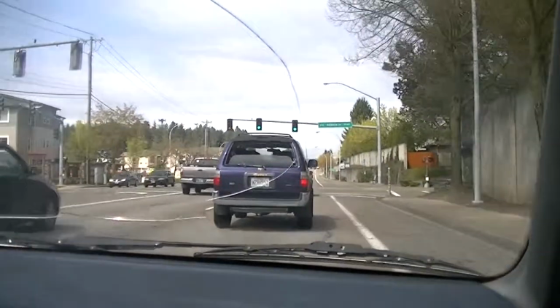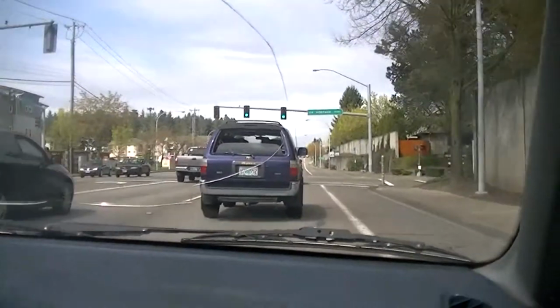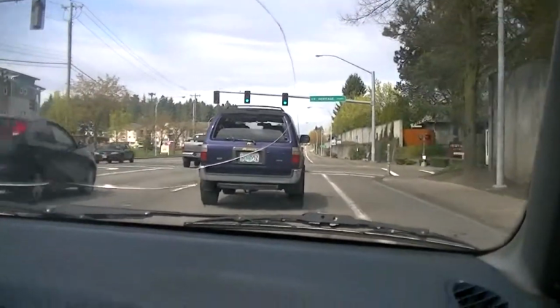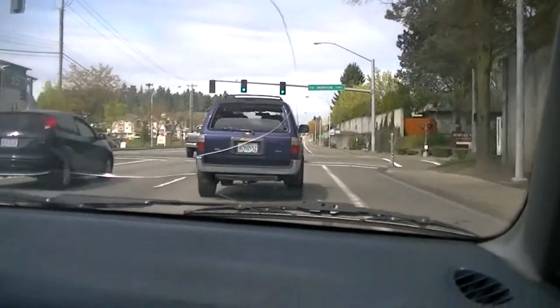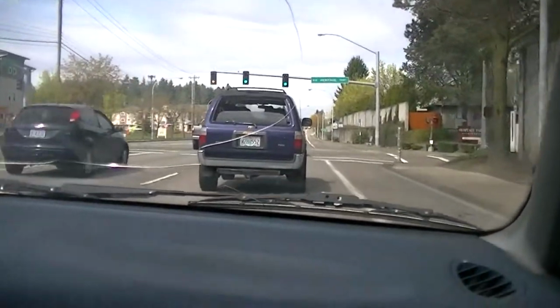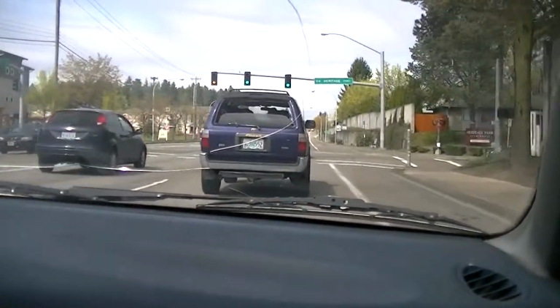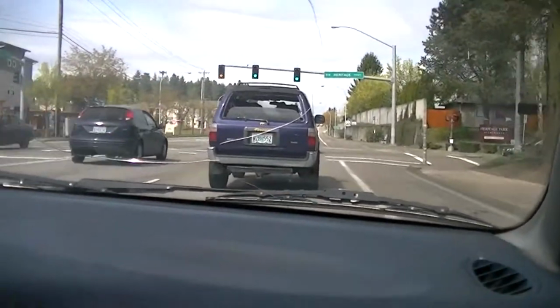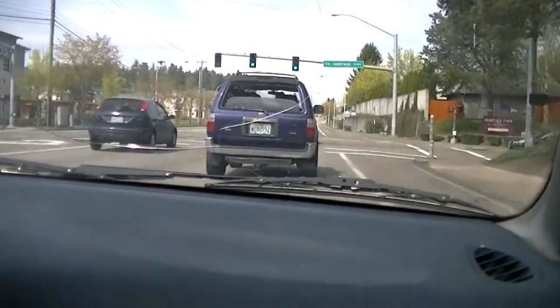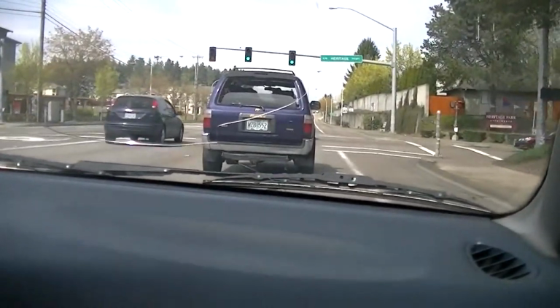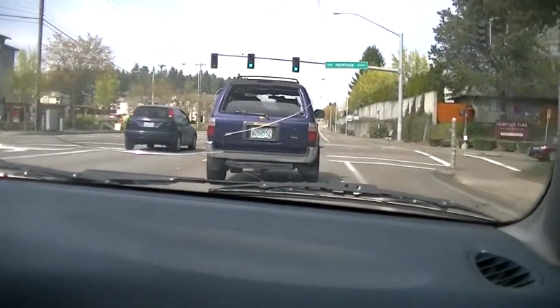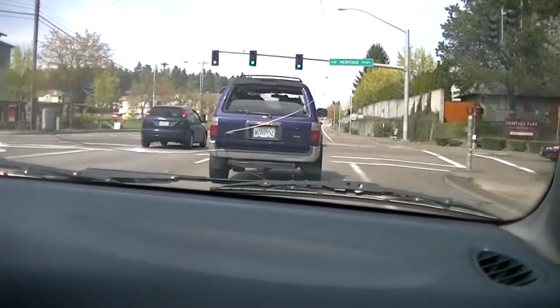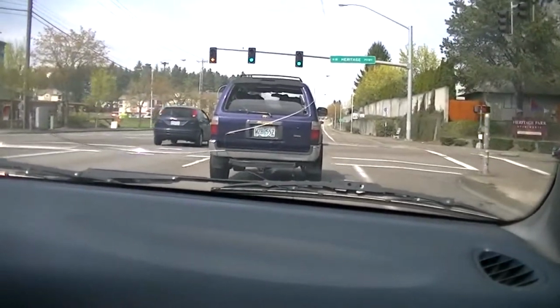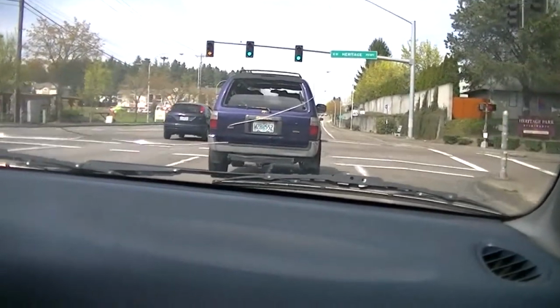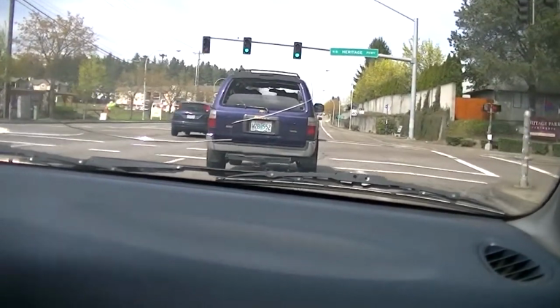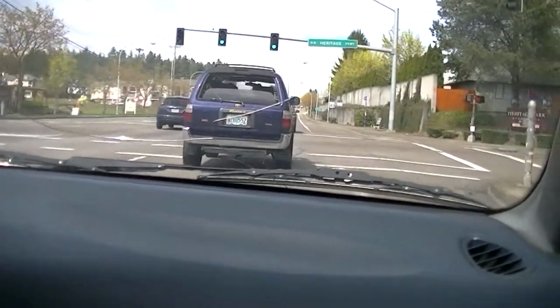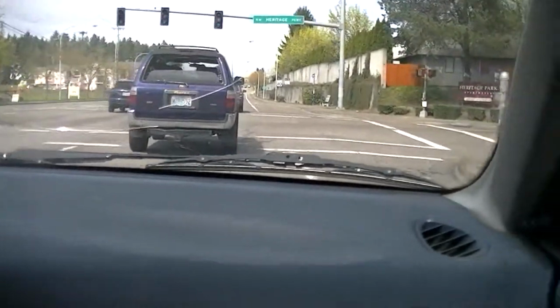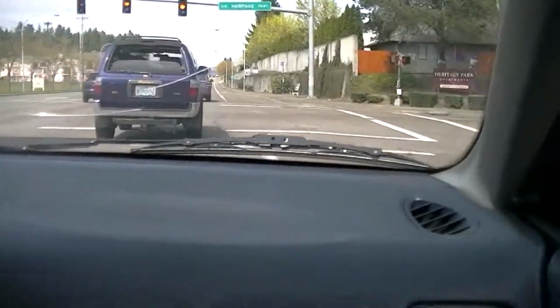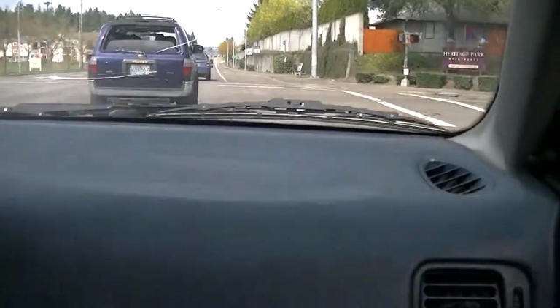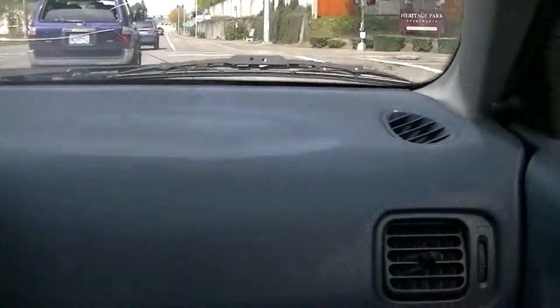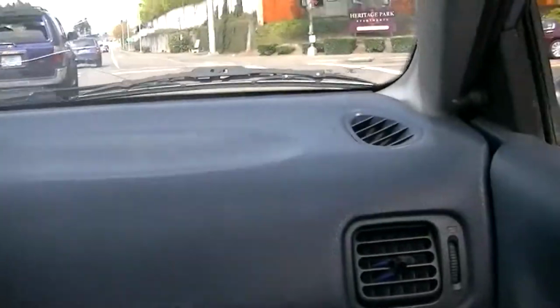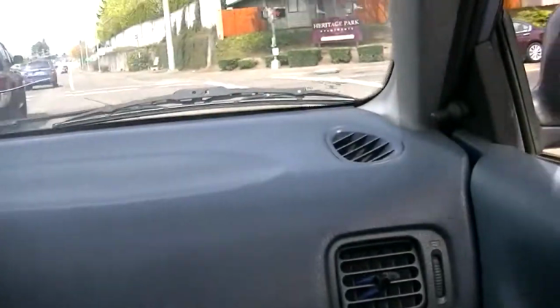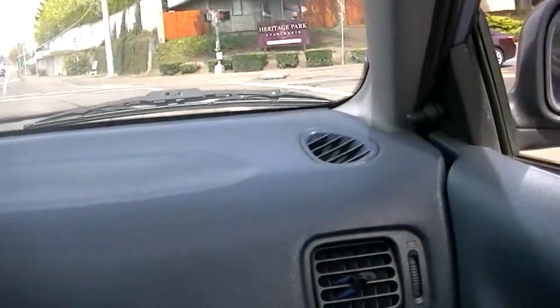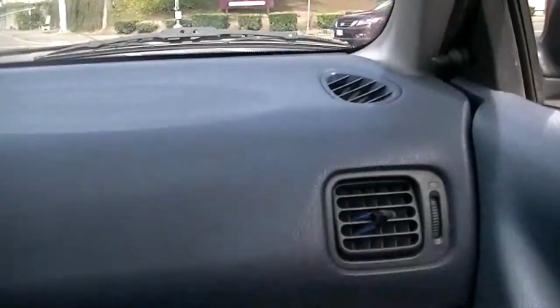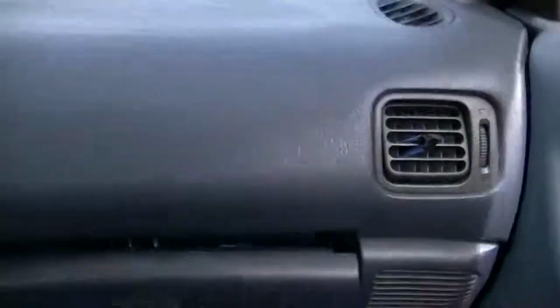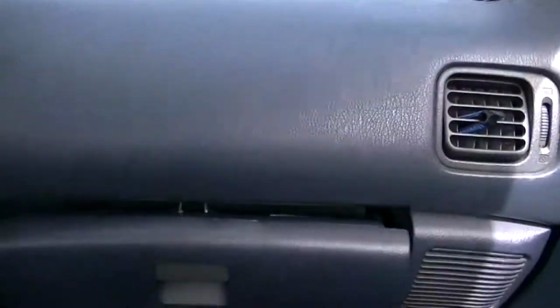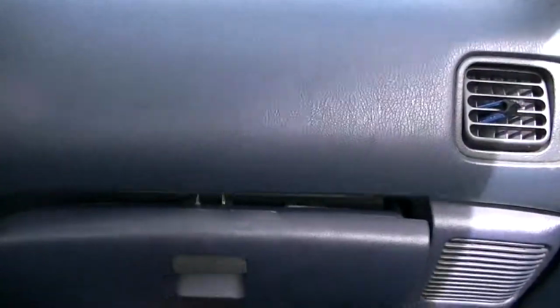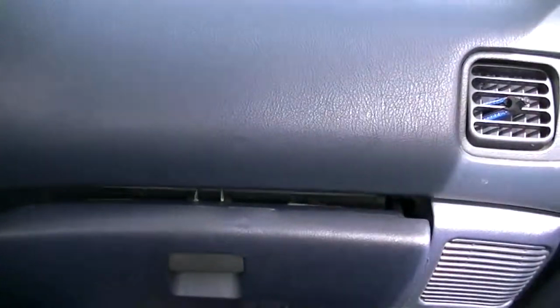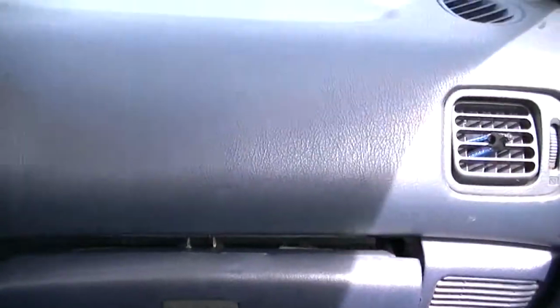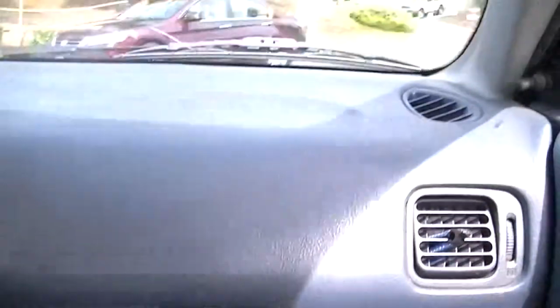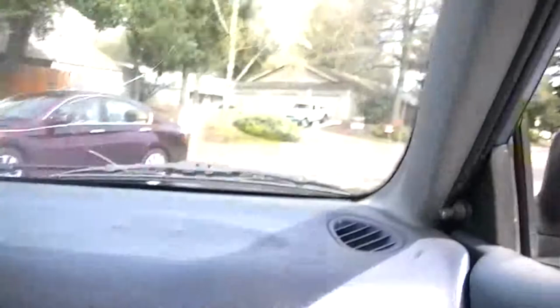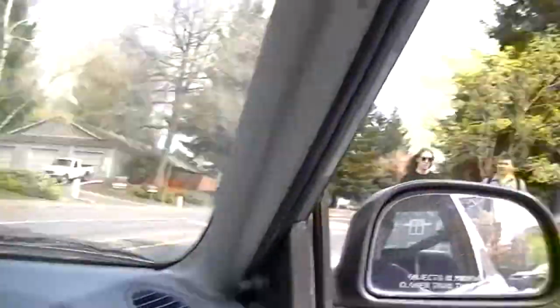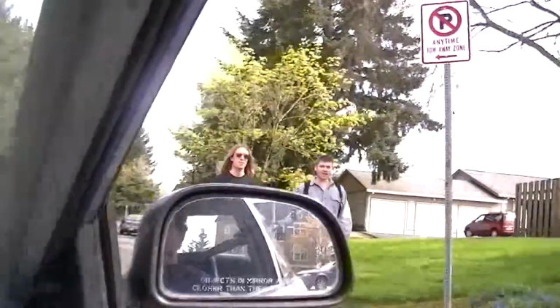Those are so bright - I got that JDM look.